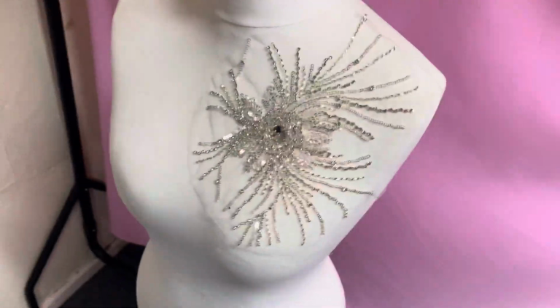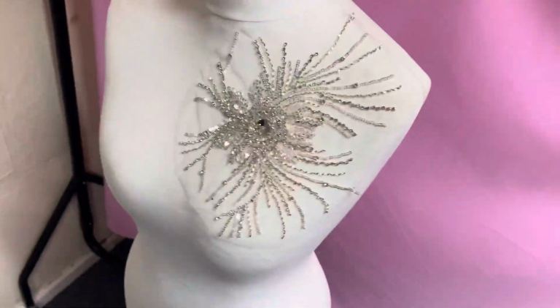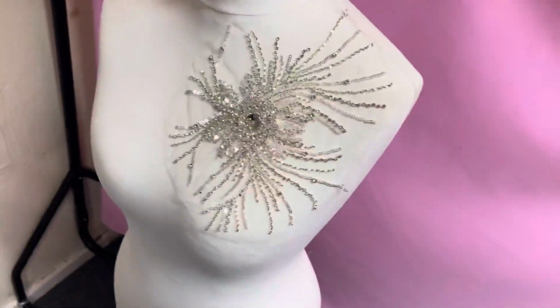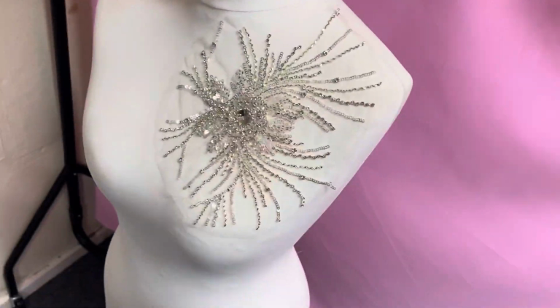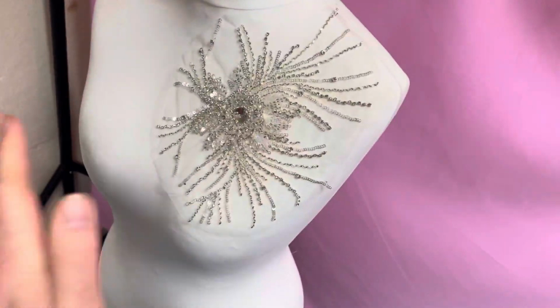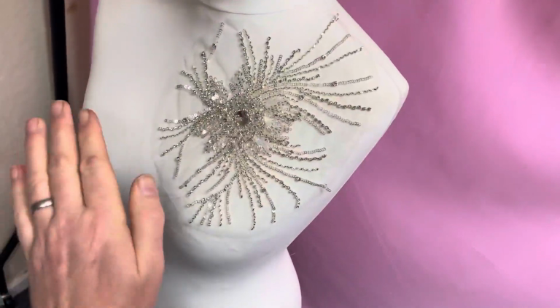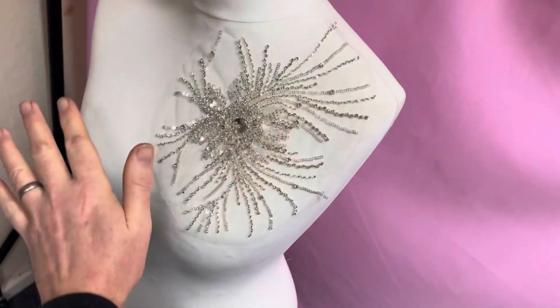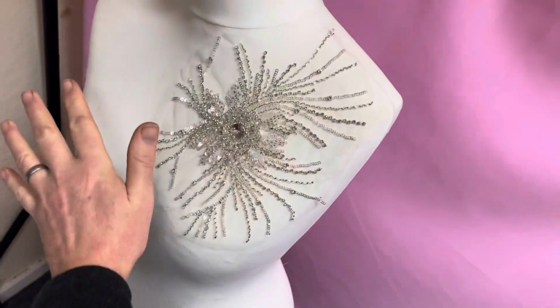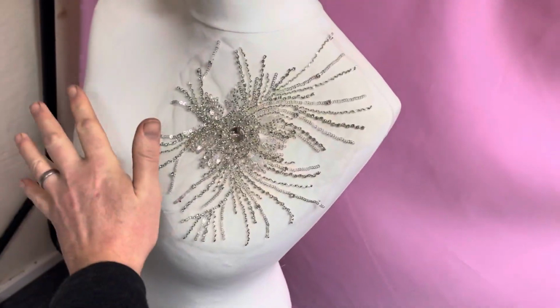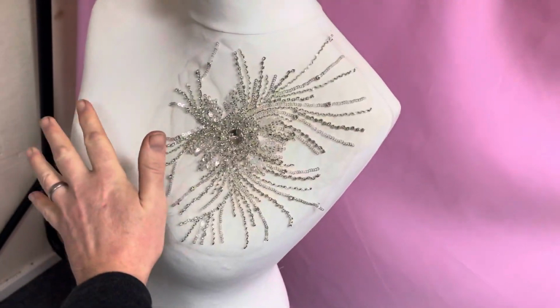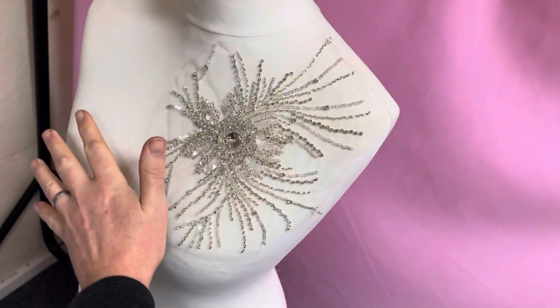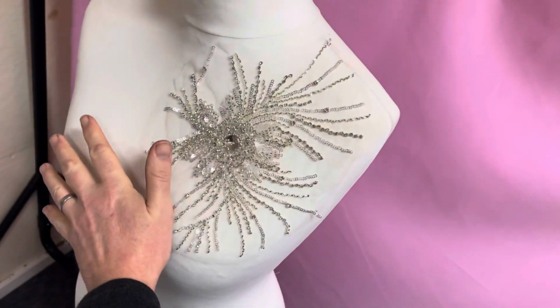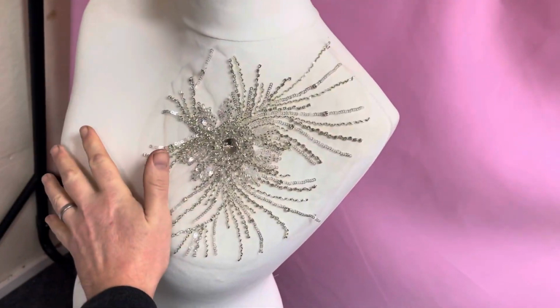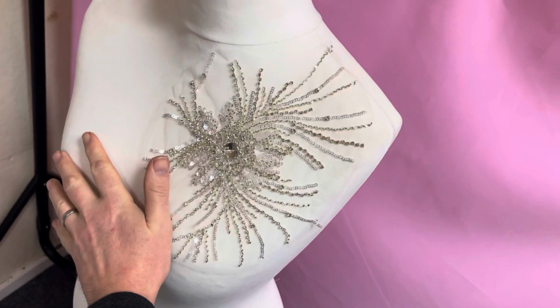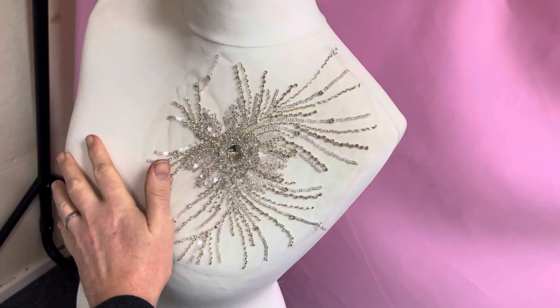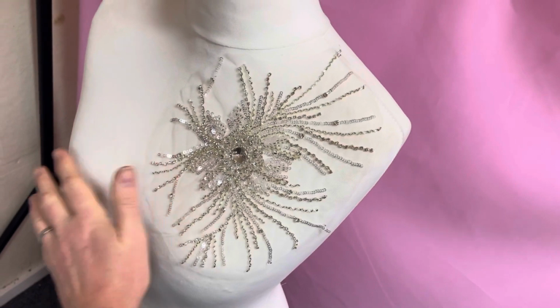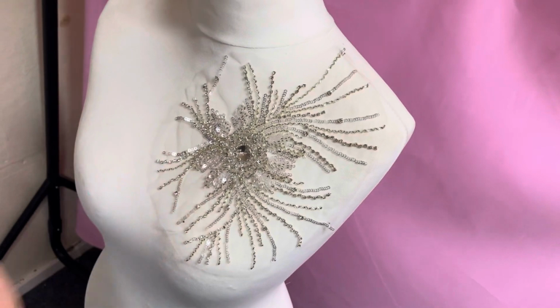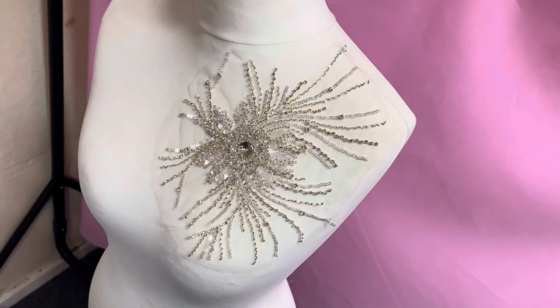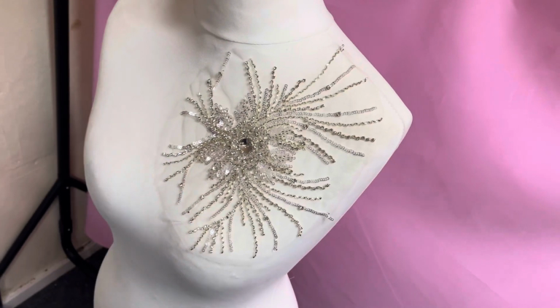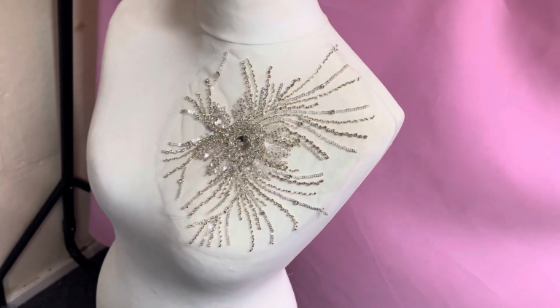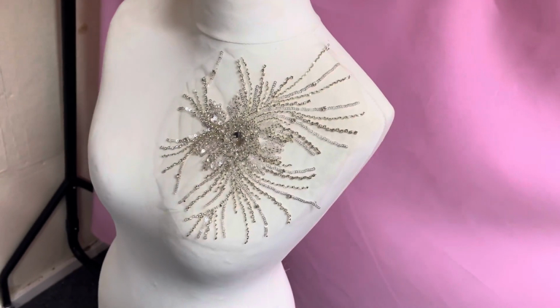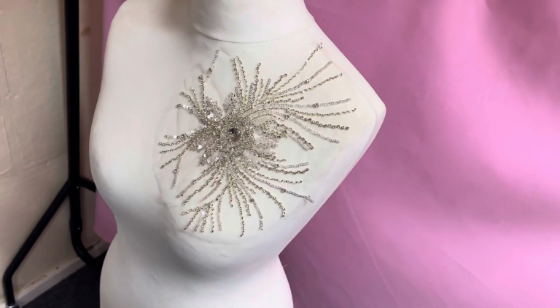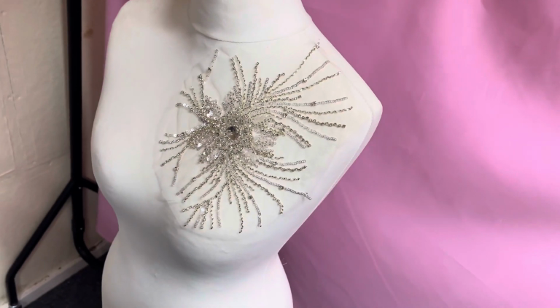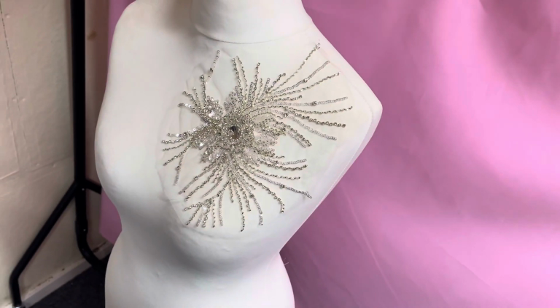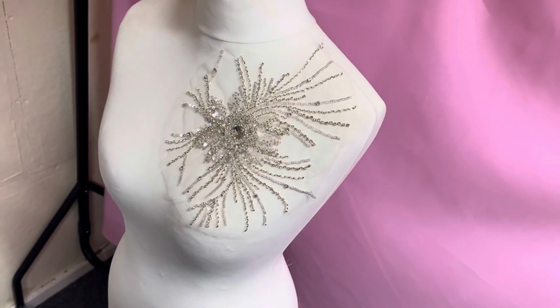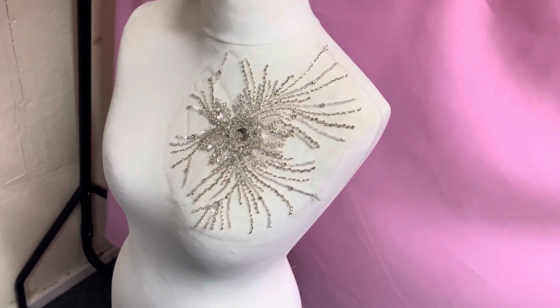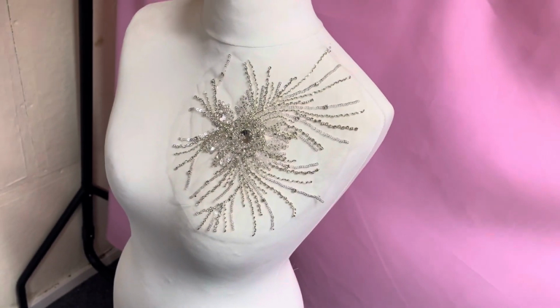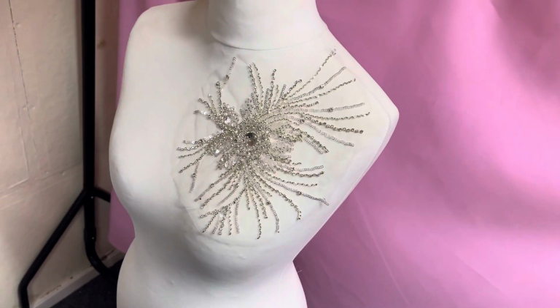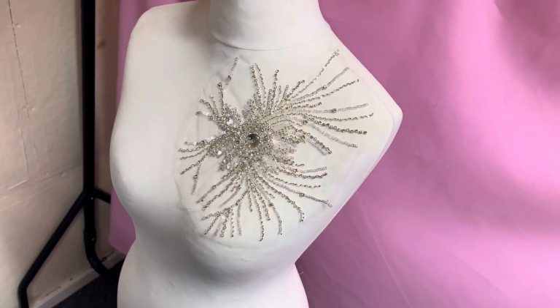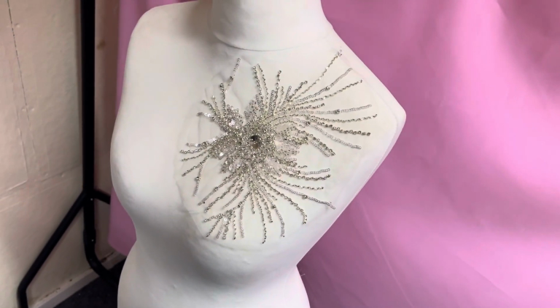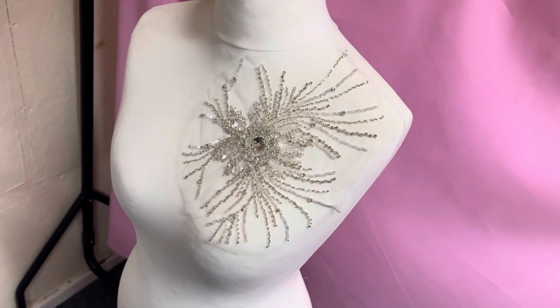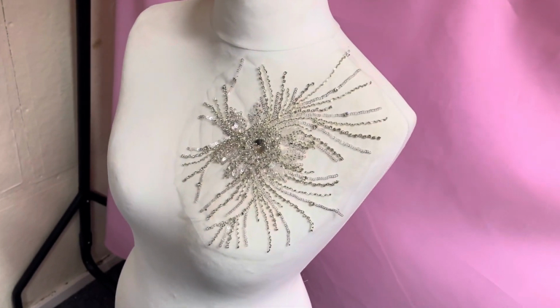I'll just put my hand in to give you some idea of the scale. Very beautiful.